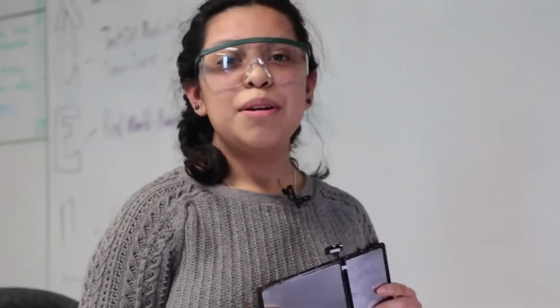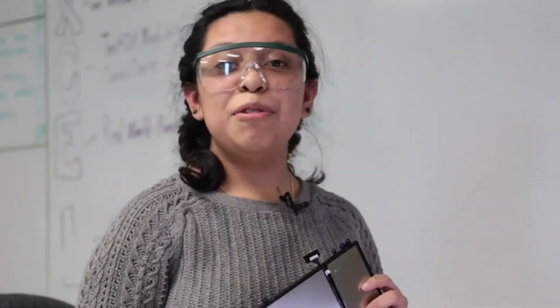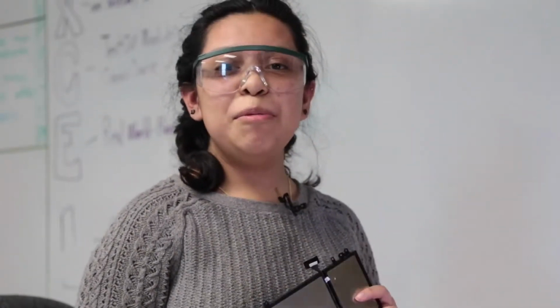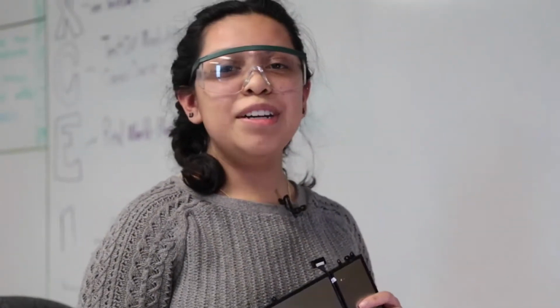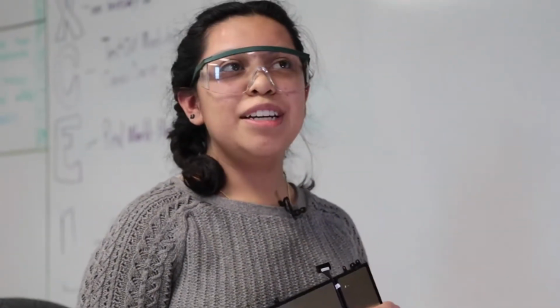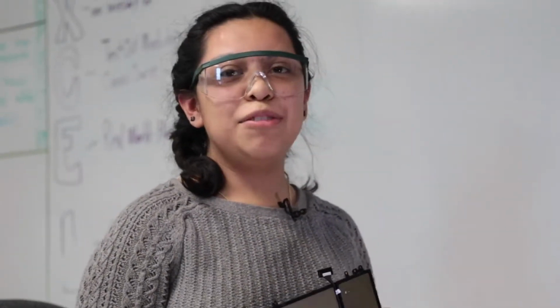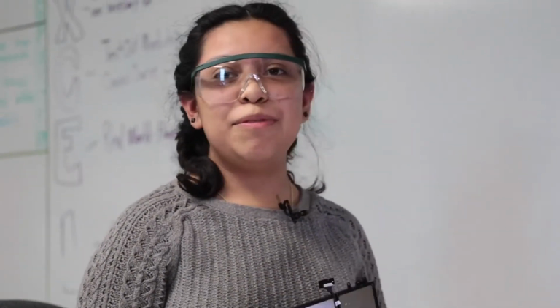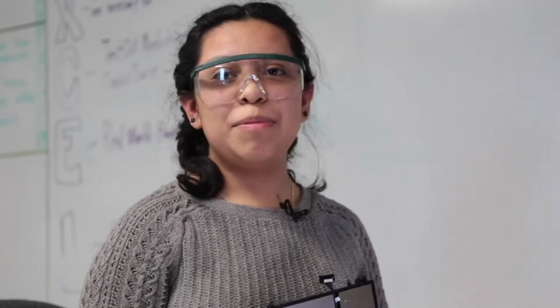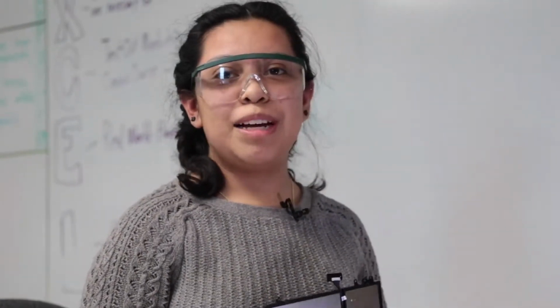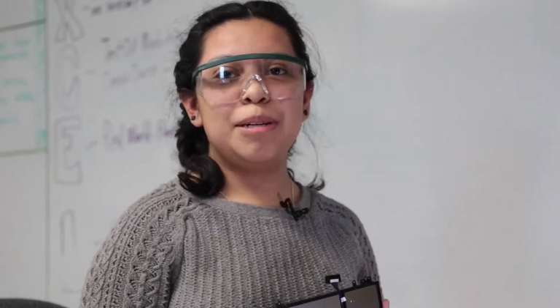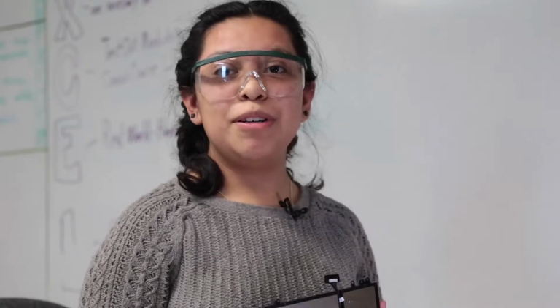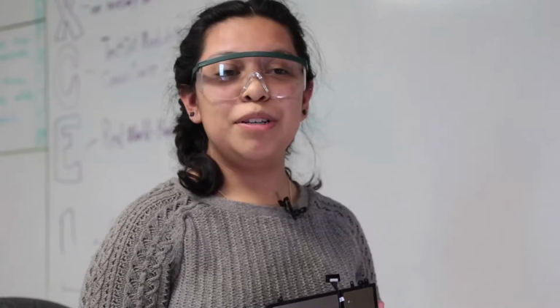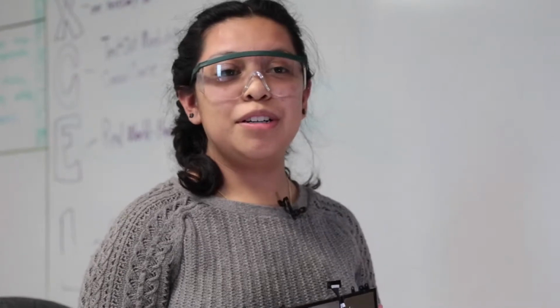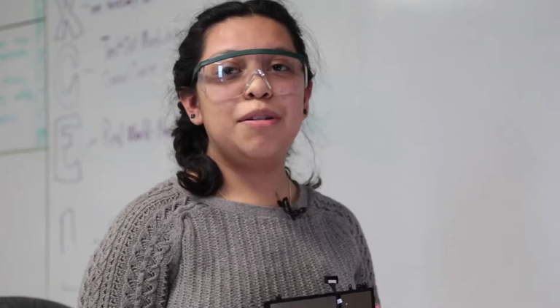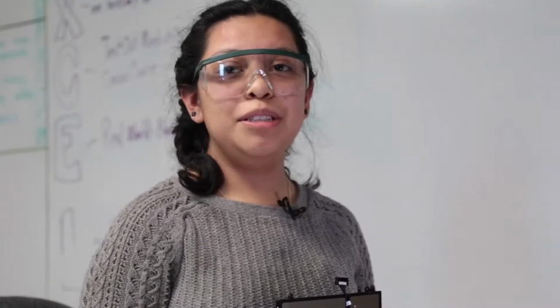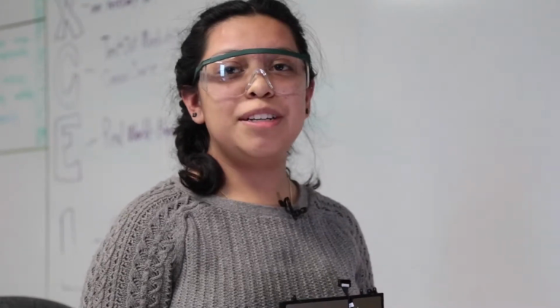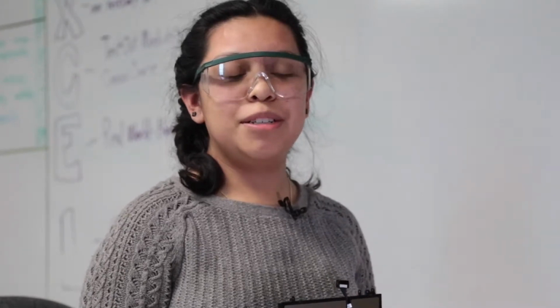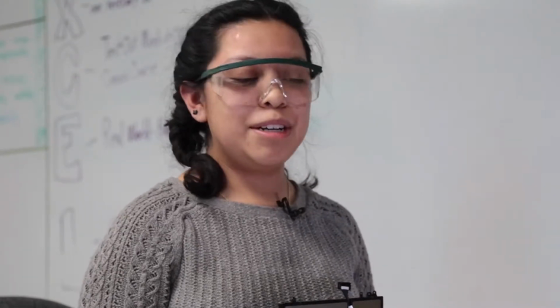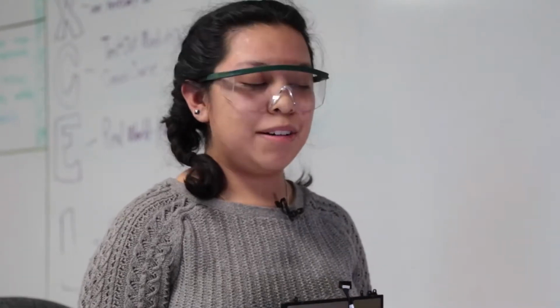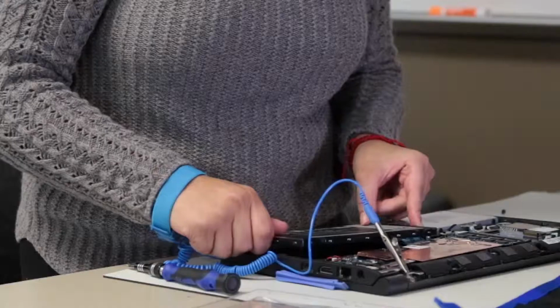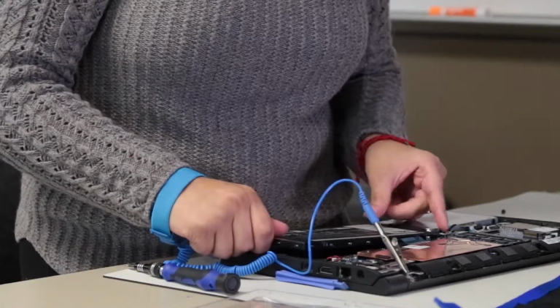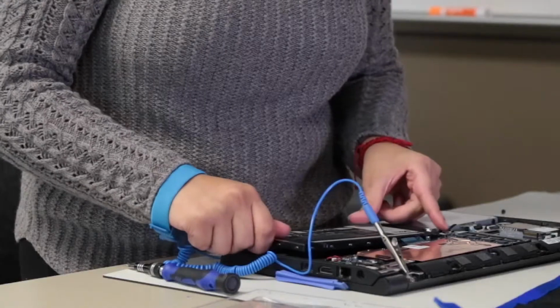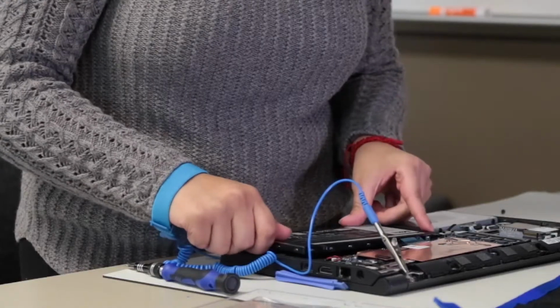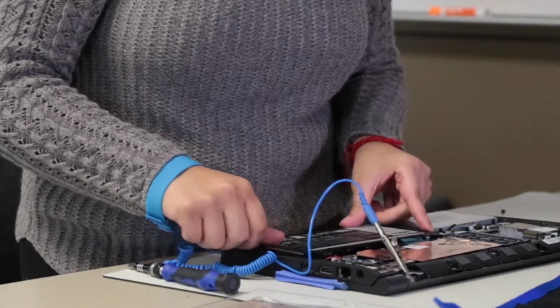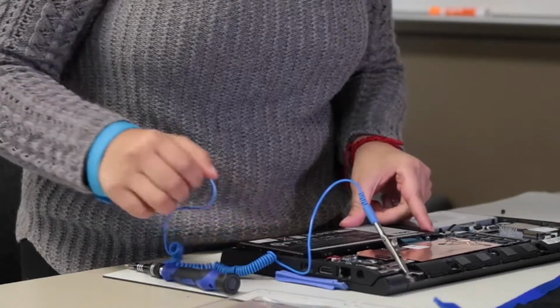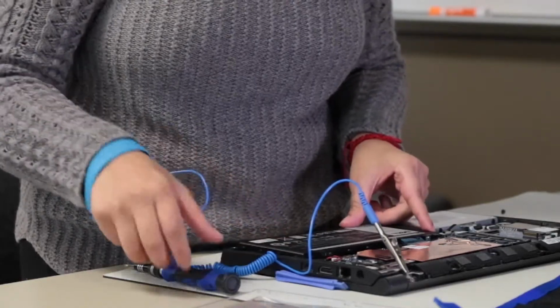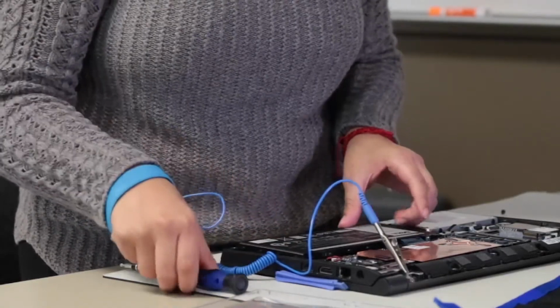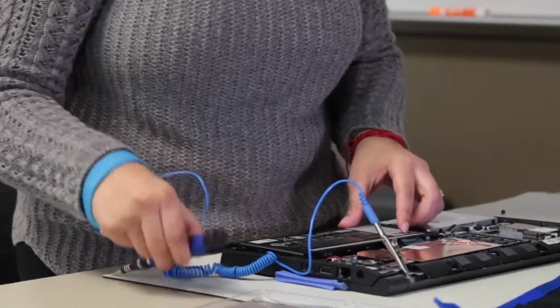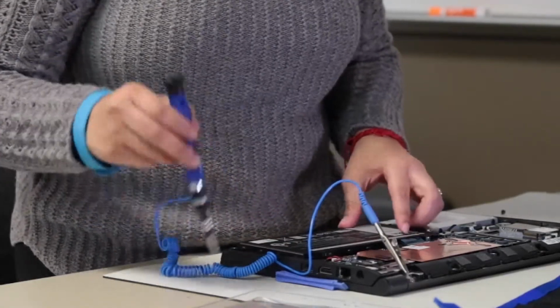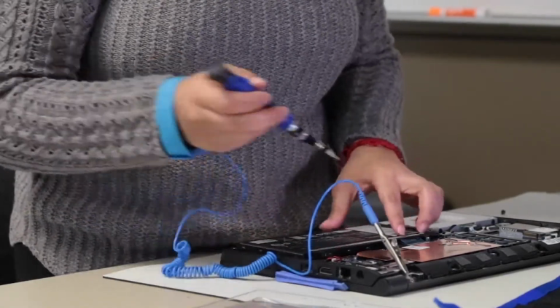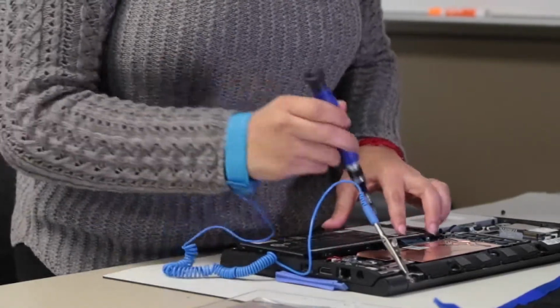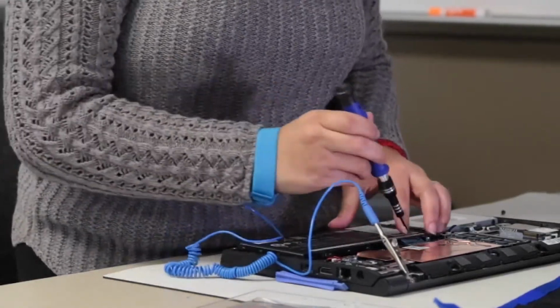When removing any equipment from a laptop or computer, always make sure to be grounded and wear safety goggles to prevent any shock or harm.